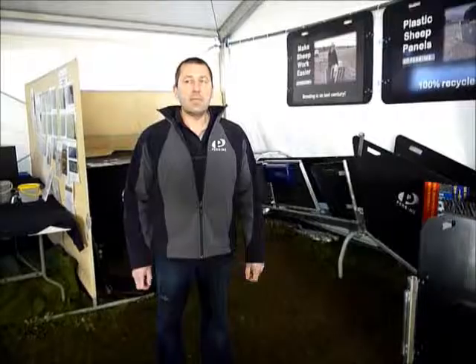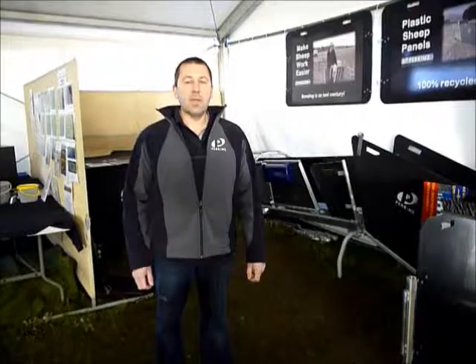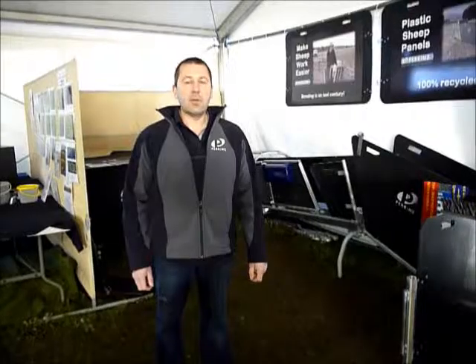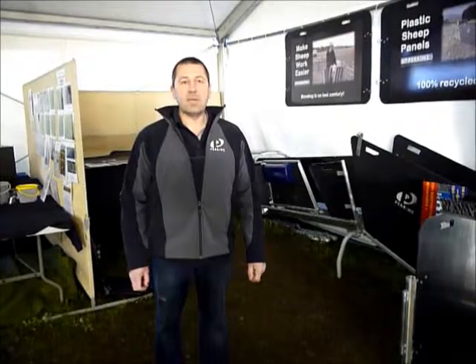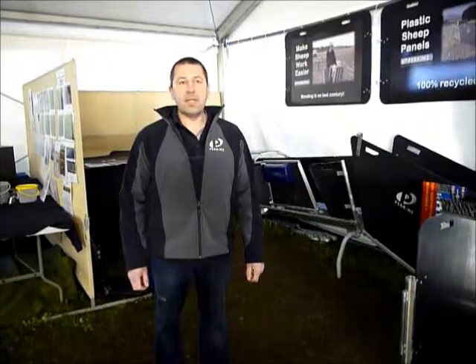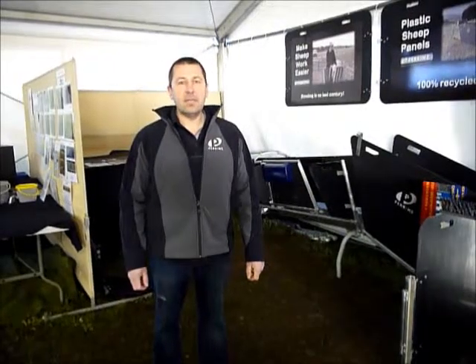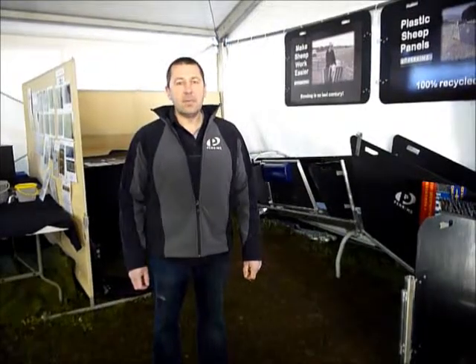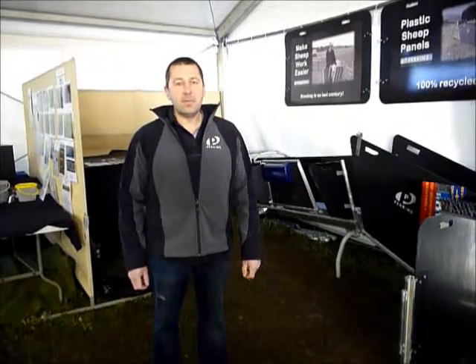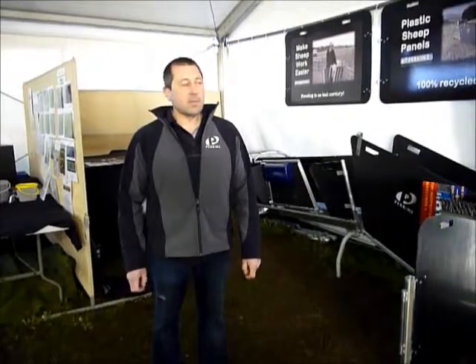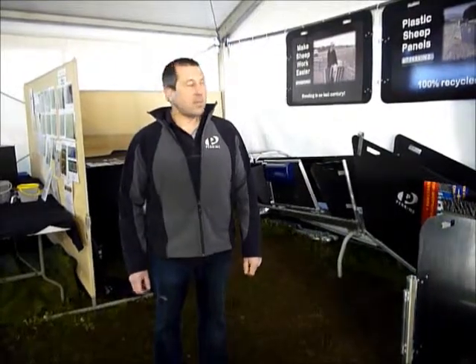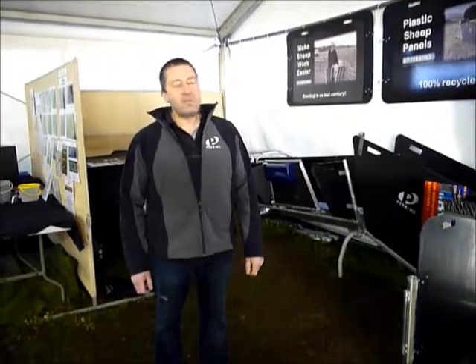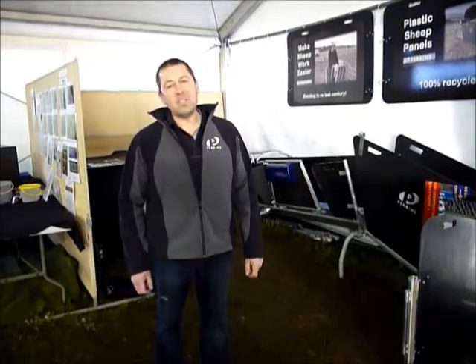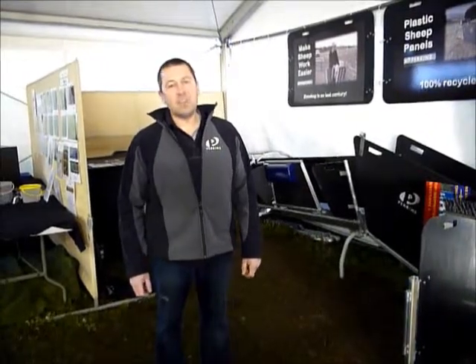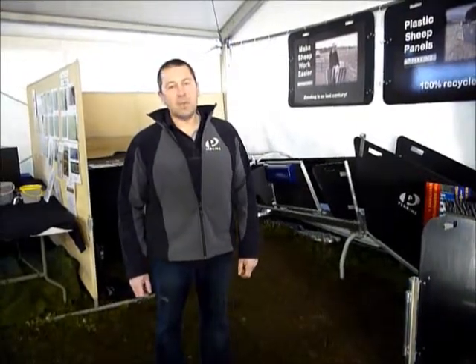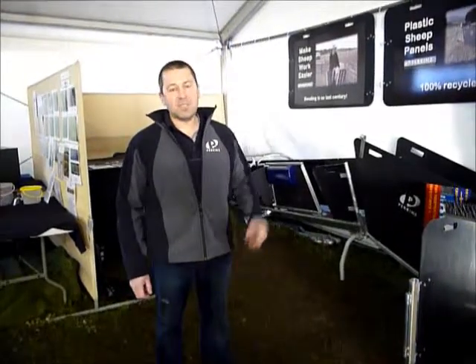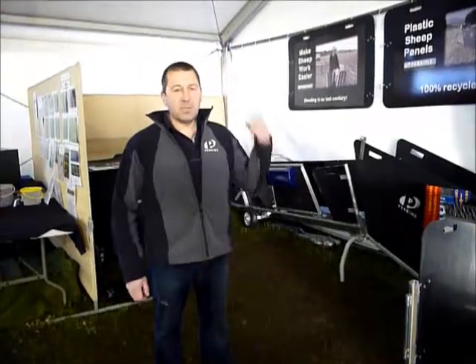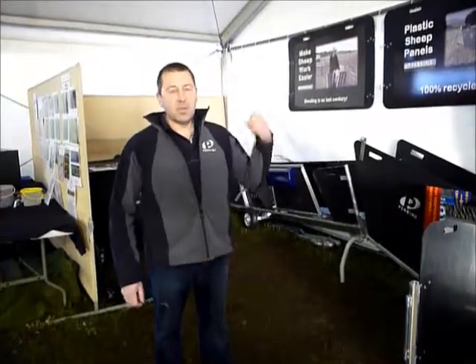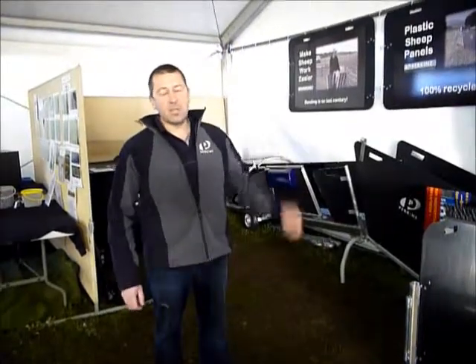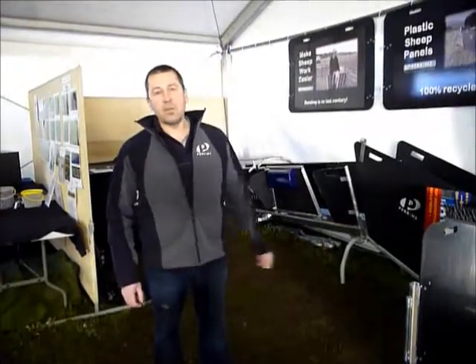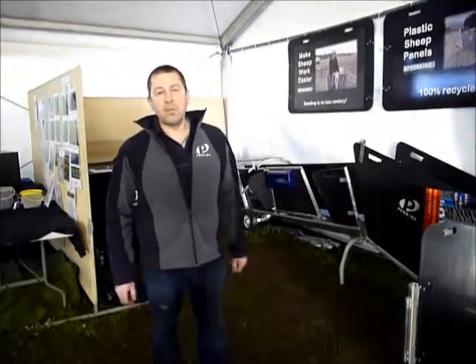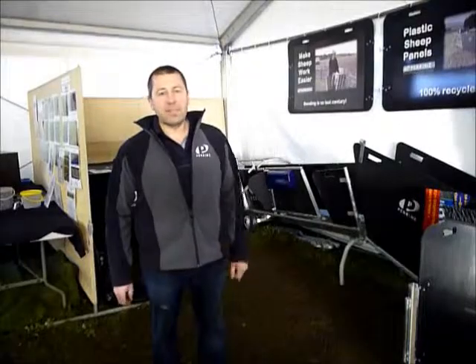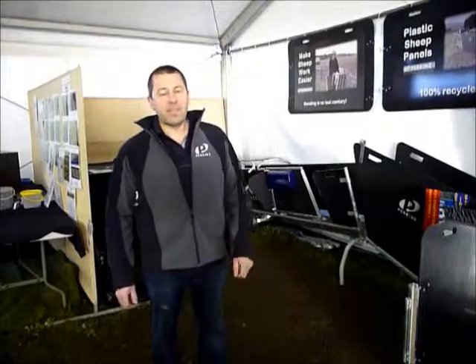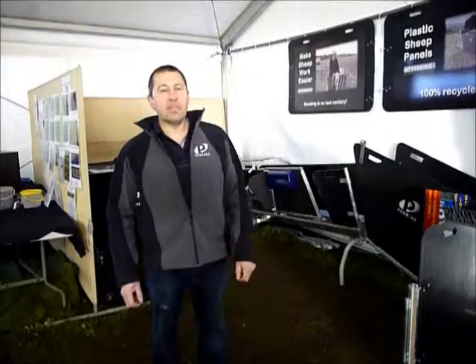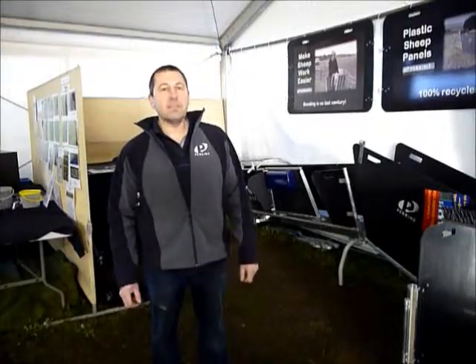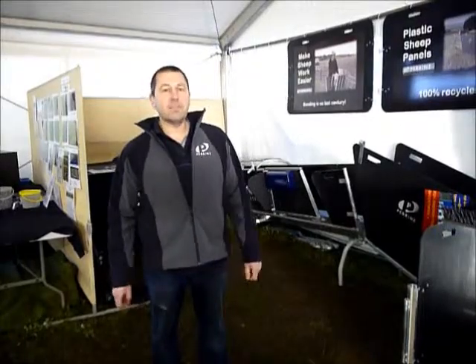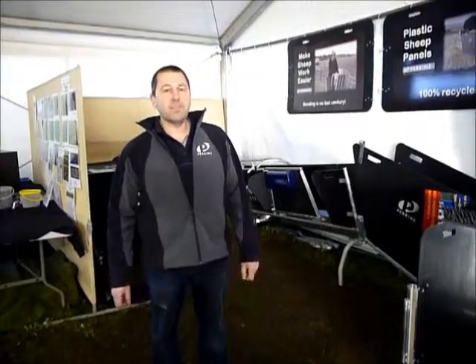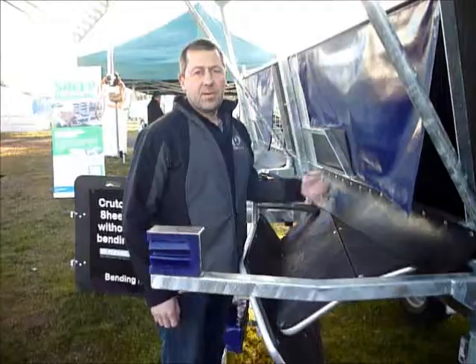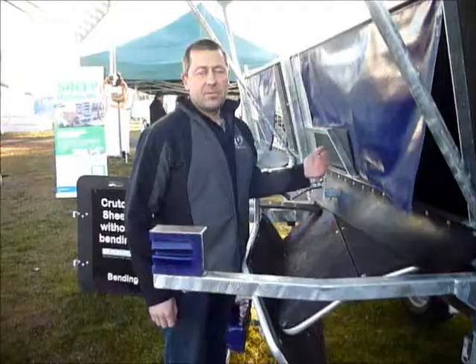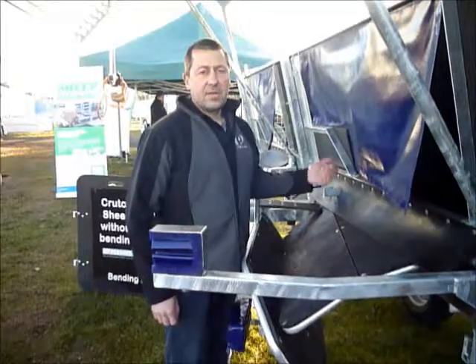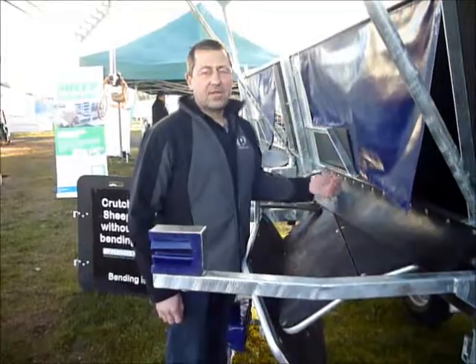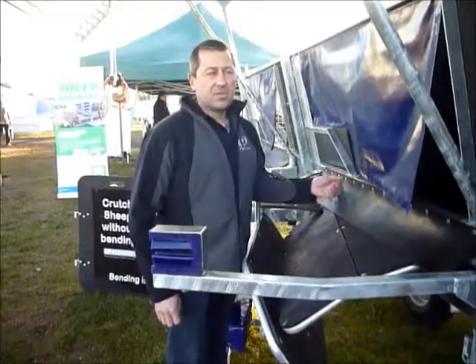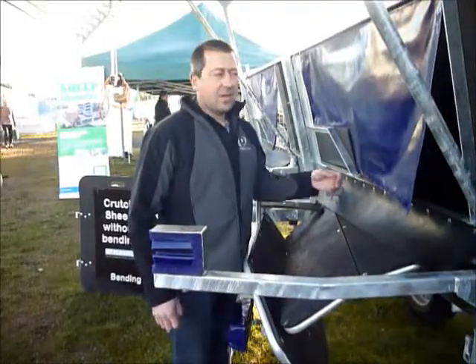G'day guys, Wayne here, welcome to our sheep engine site. Just going to bring you on and give you a look around some of our things on our two-stand crutching trailer.